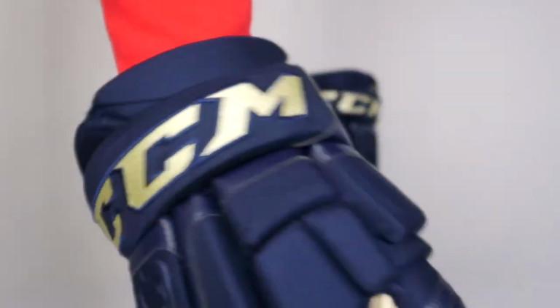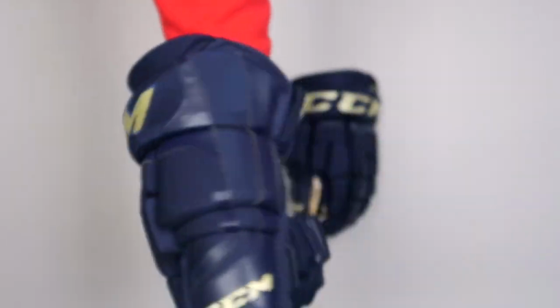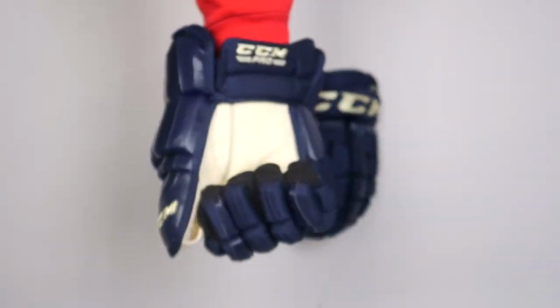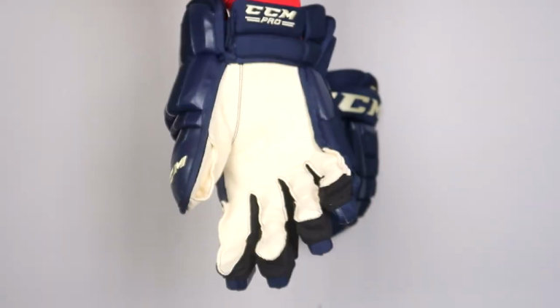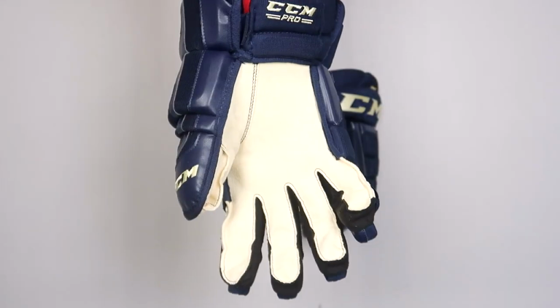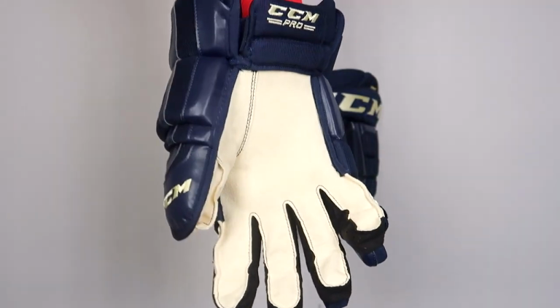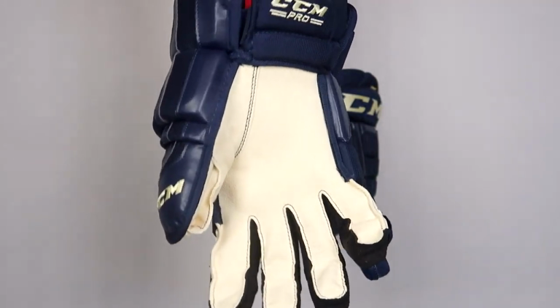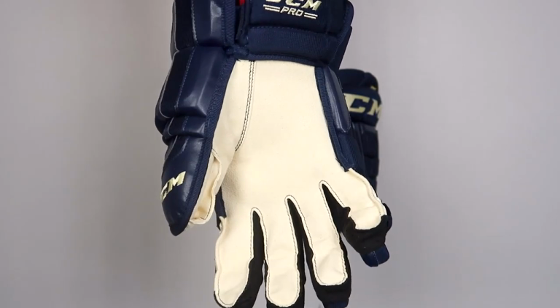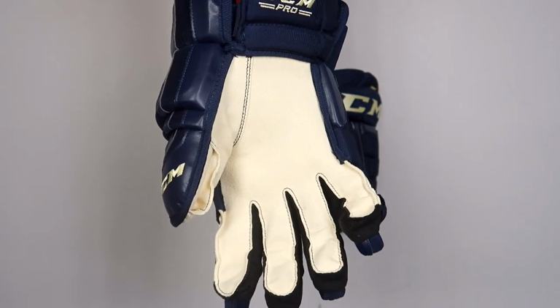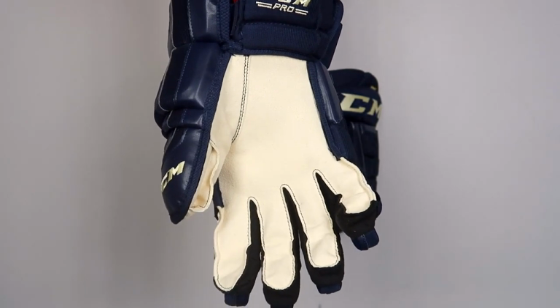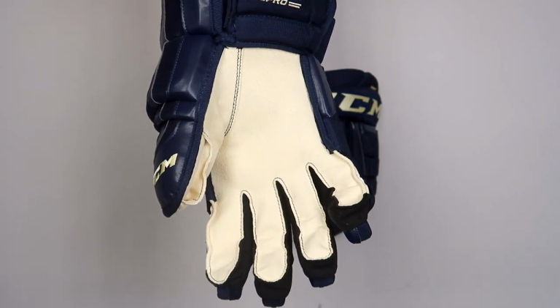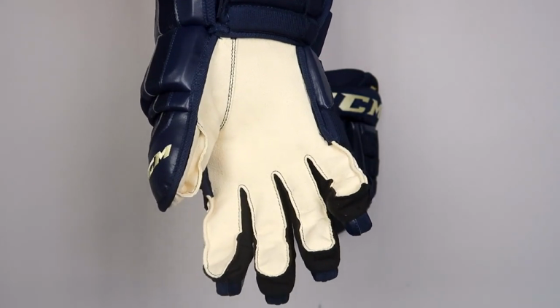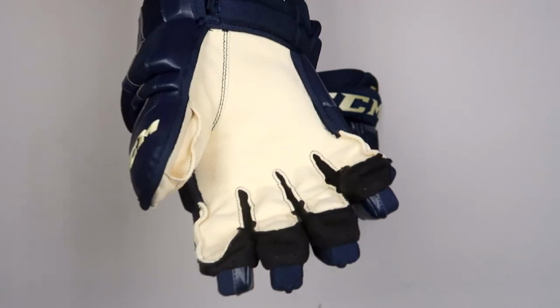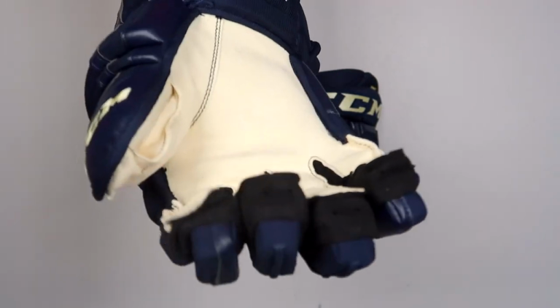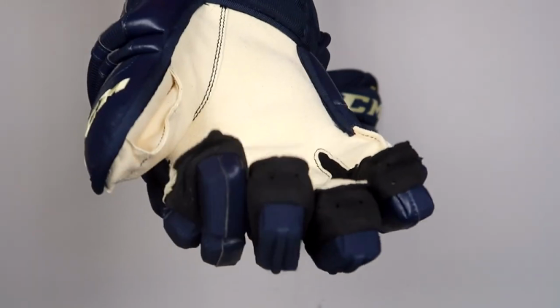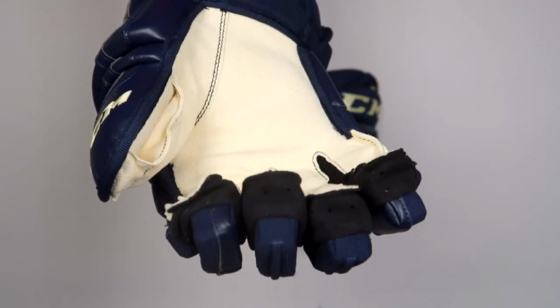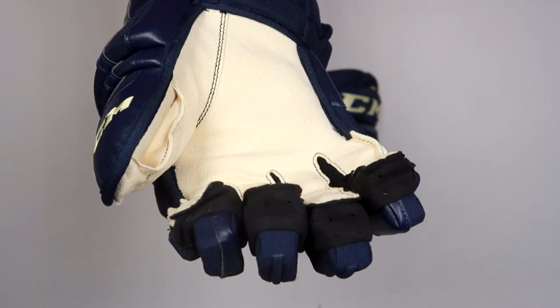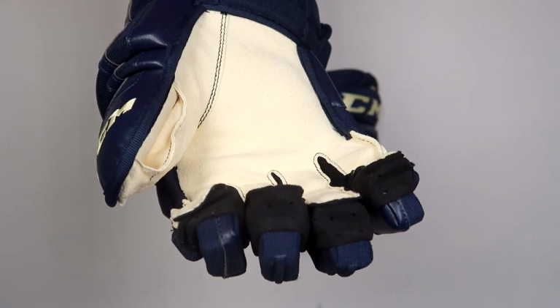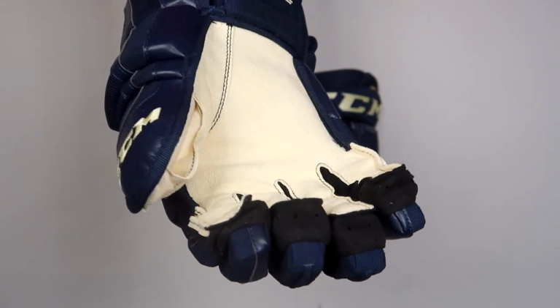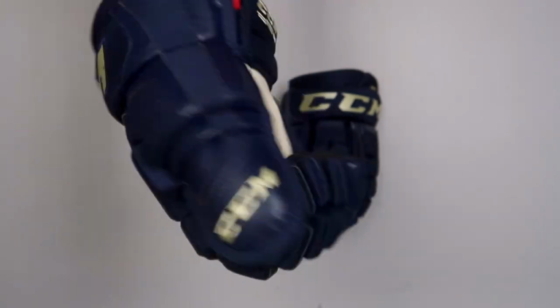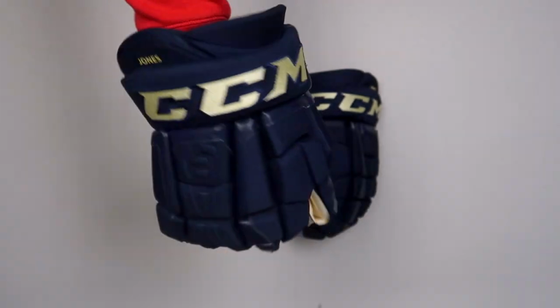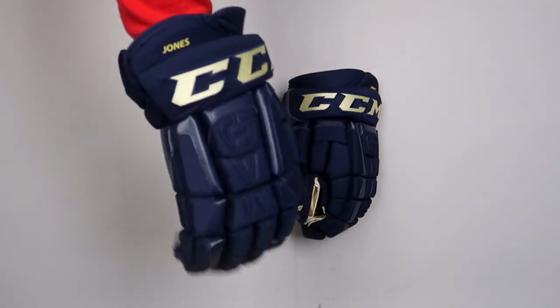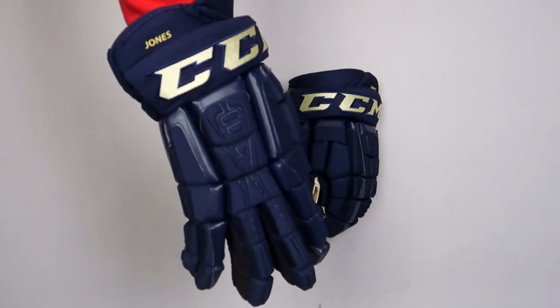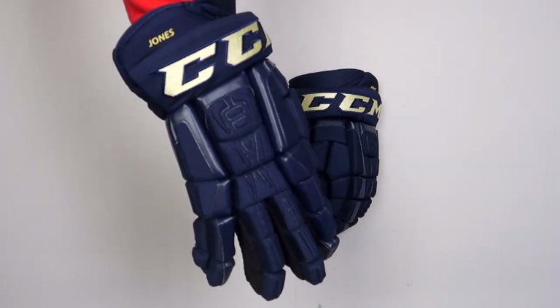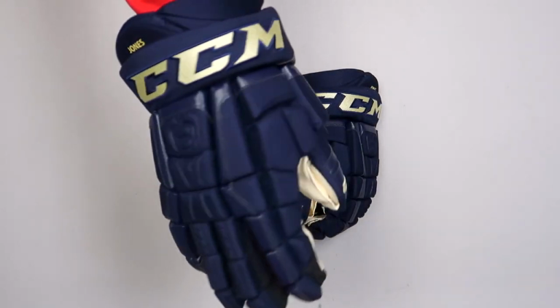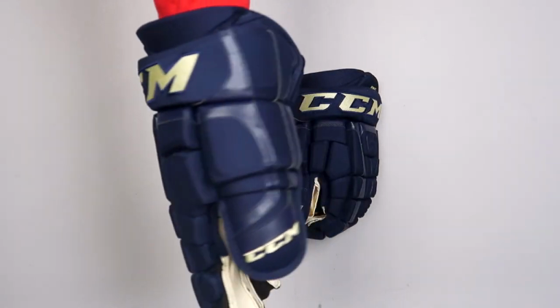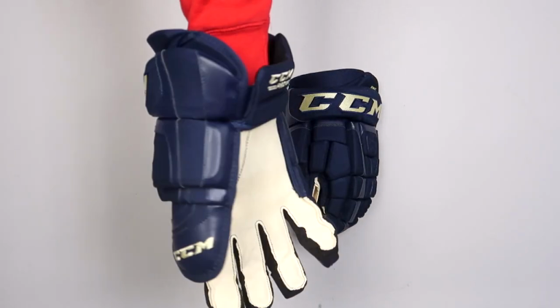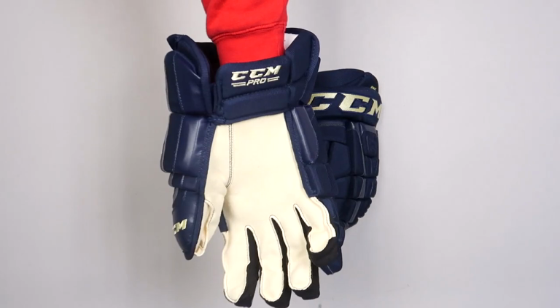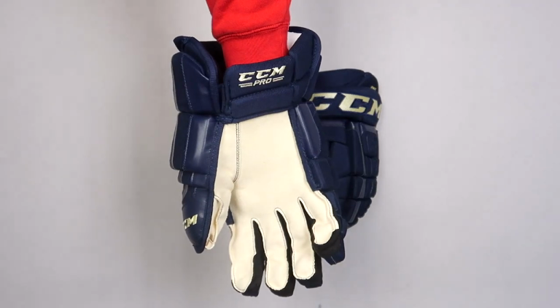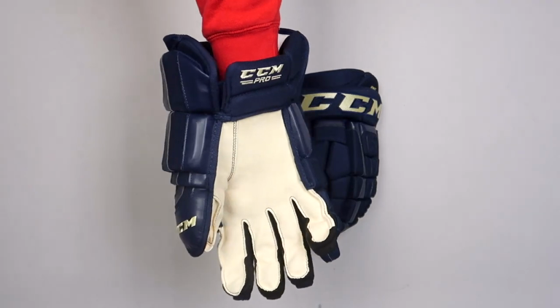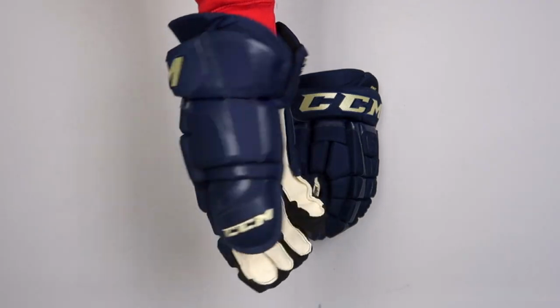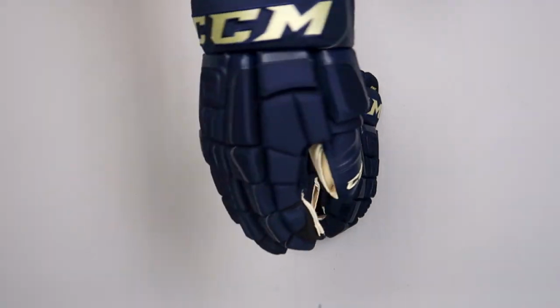These gloves feature no overlay in the palm, they have ventilated gussets, and they're all wrapped up in these third jersey colors.